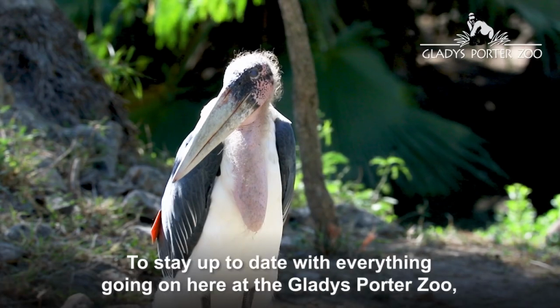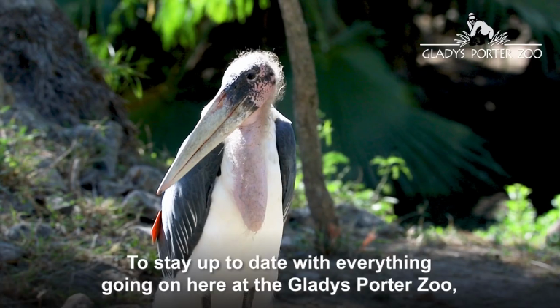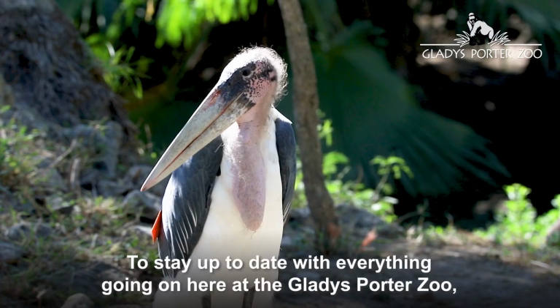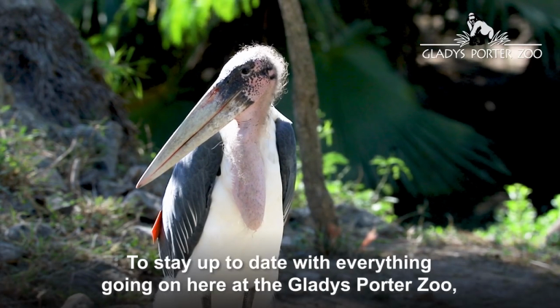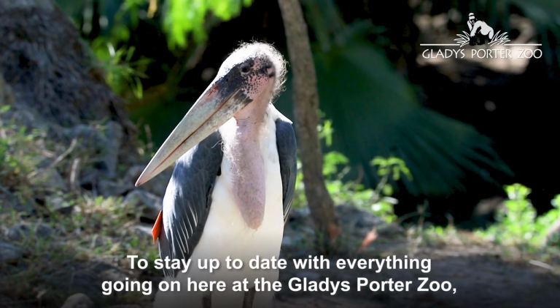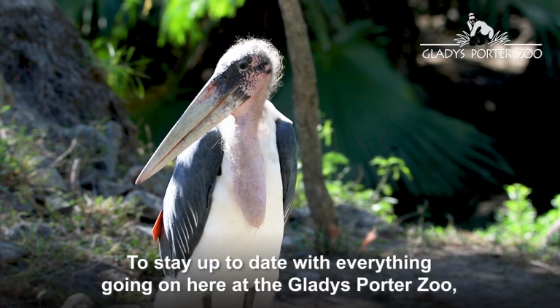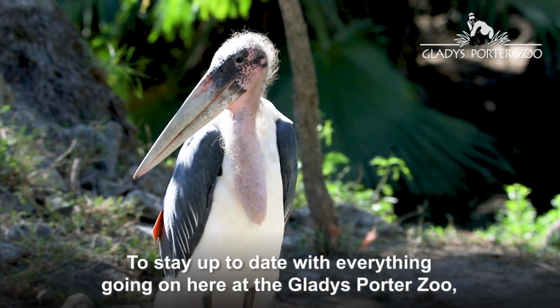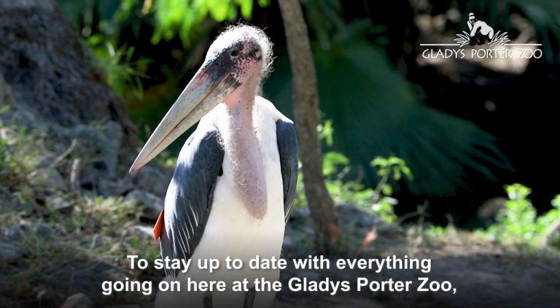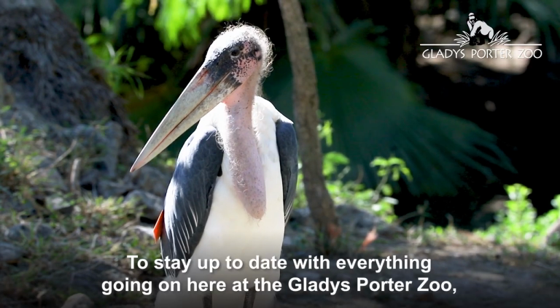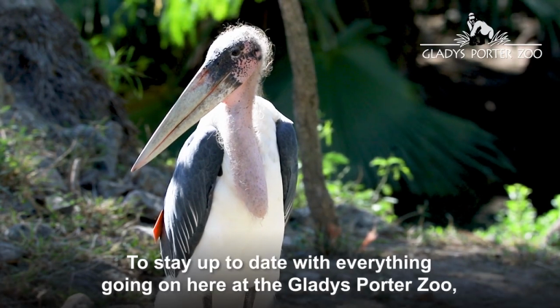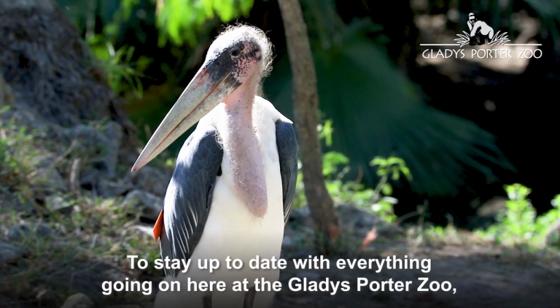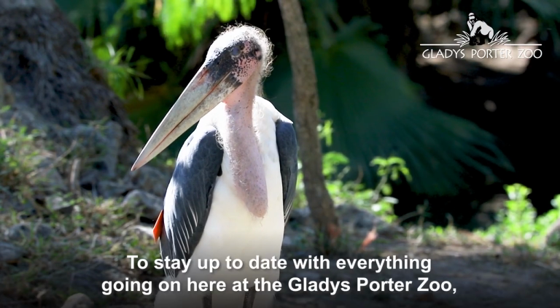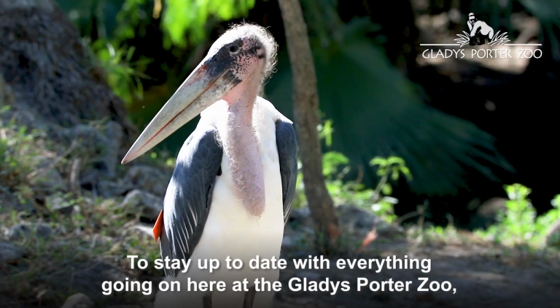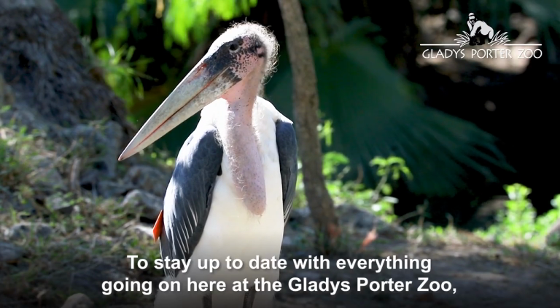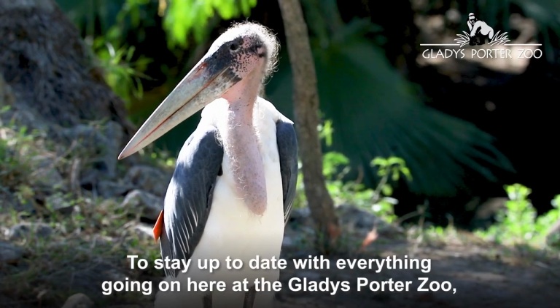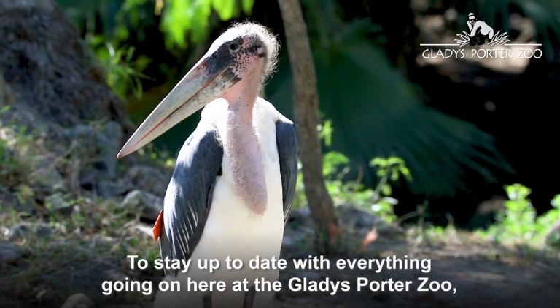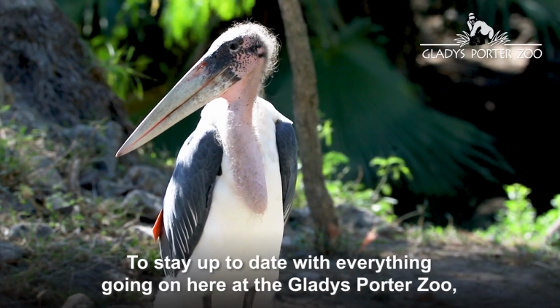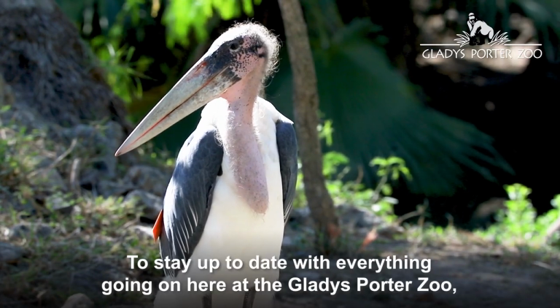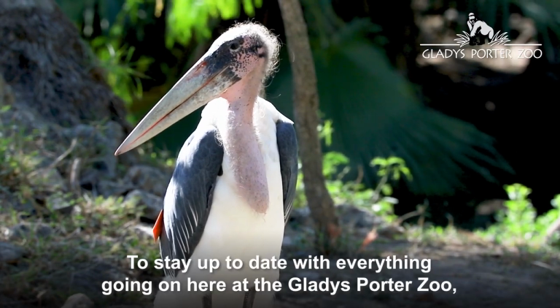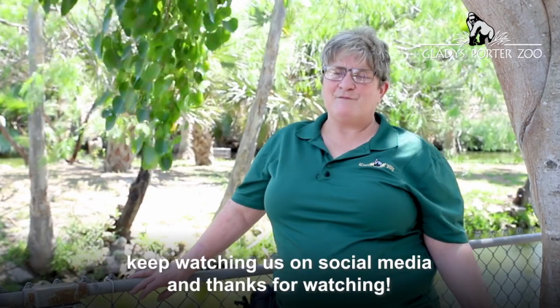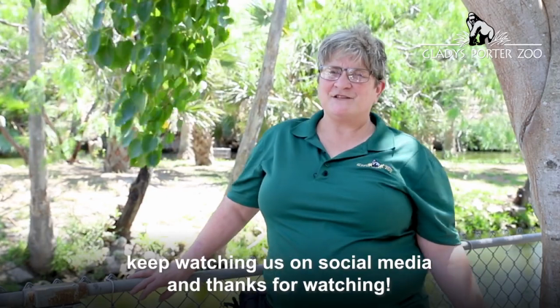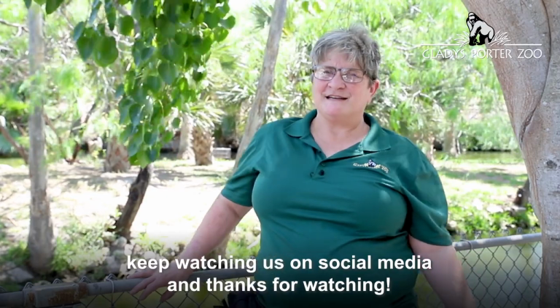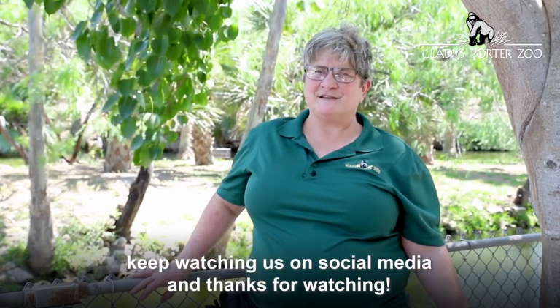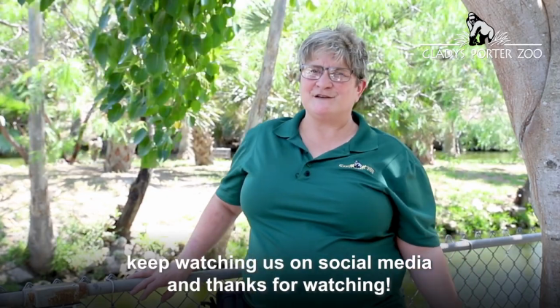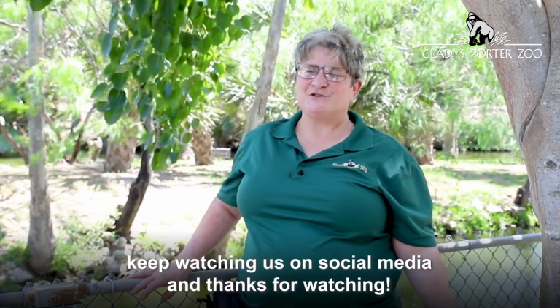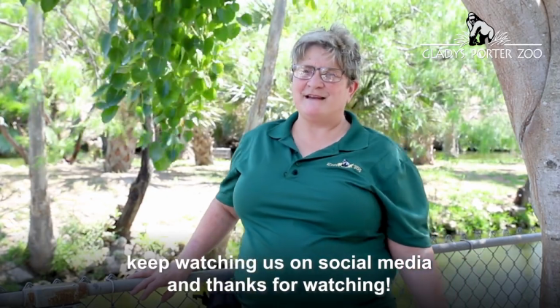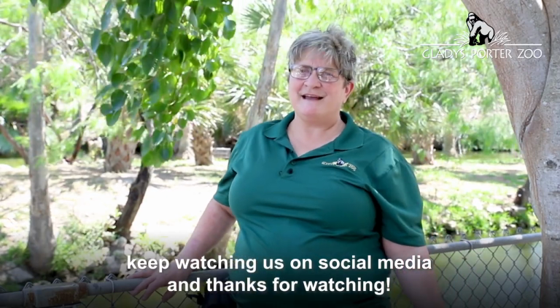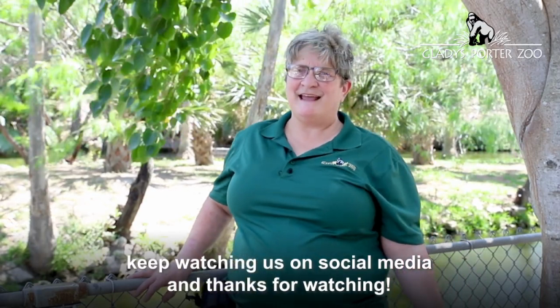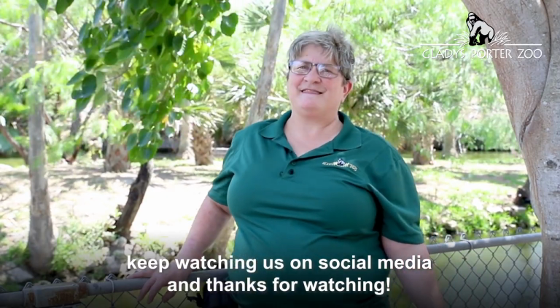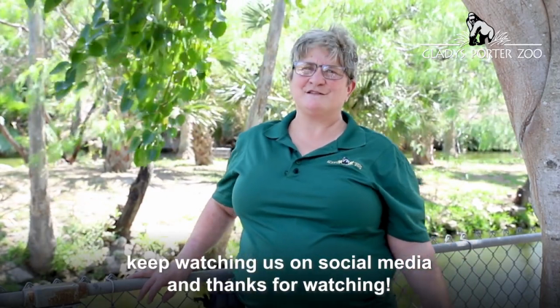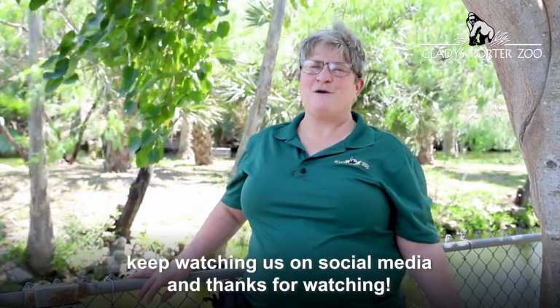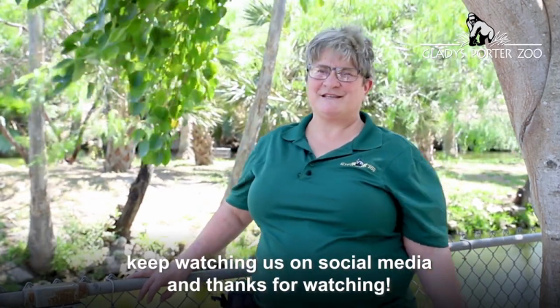To stay up to date with everything going on here at the Gladys Porter Zoo, keep watching us on social media, and thanks for watching.